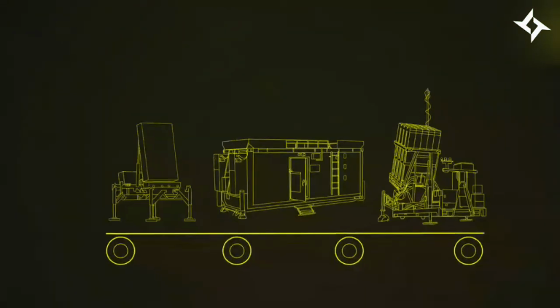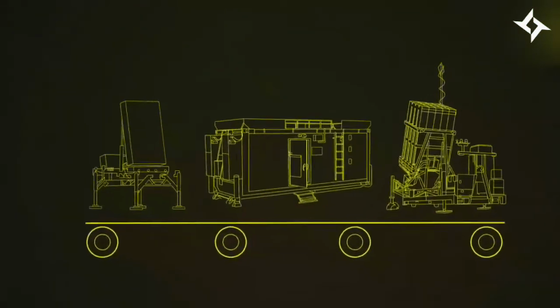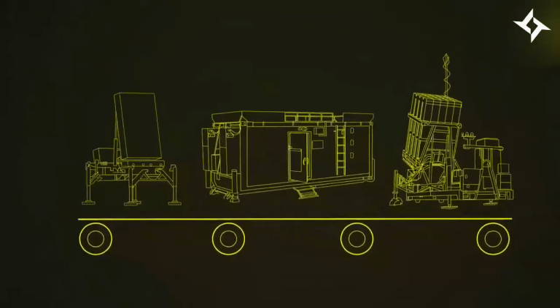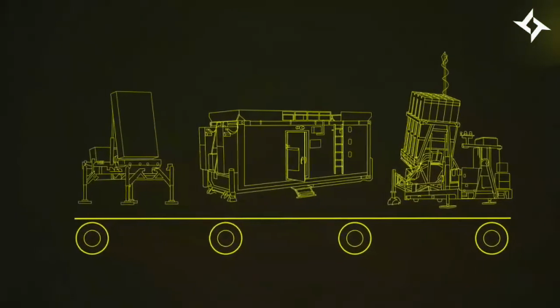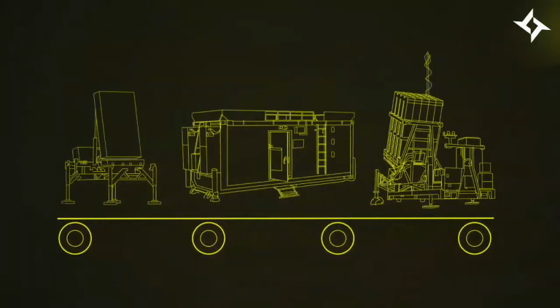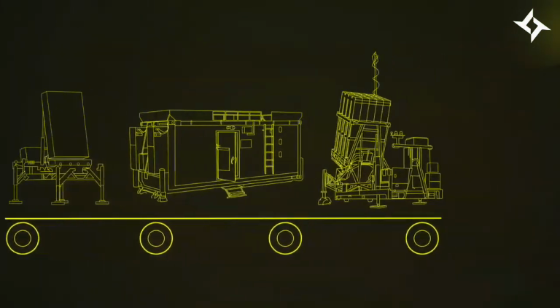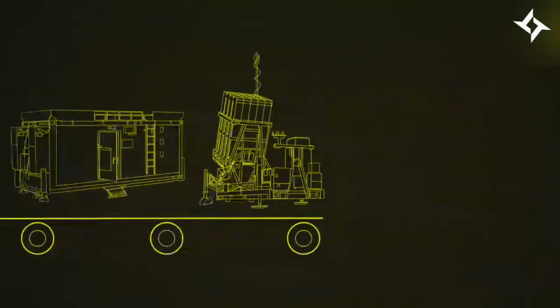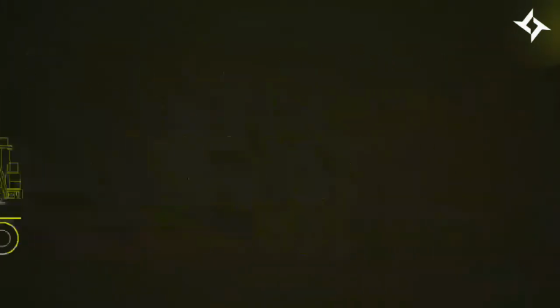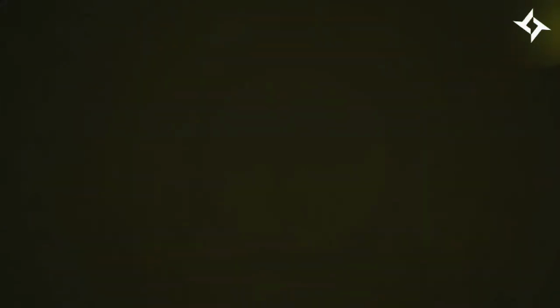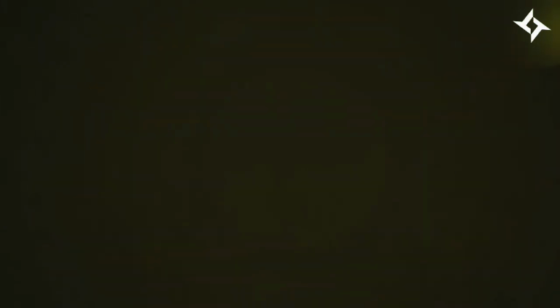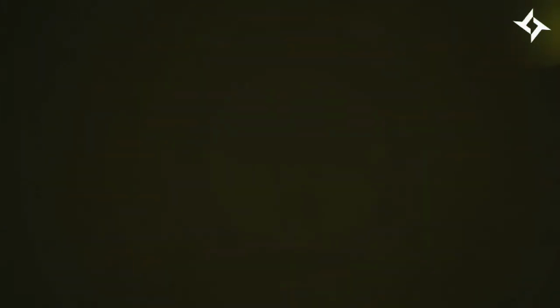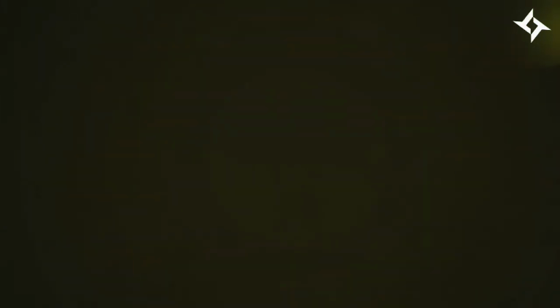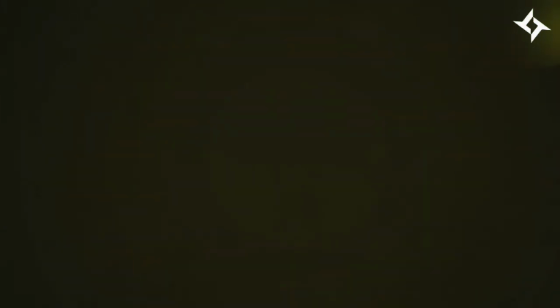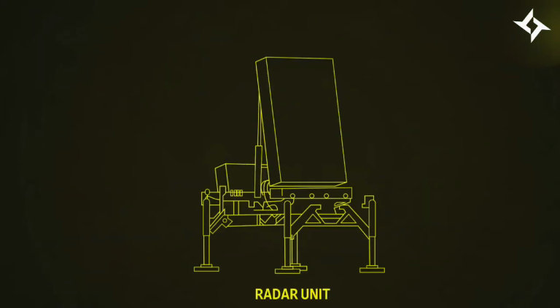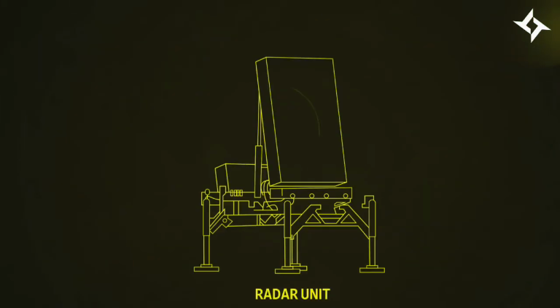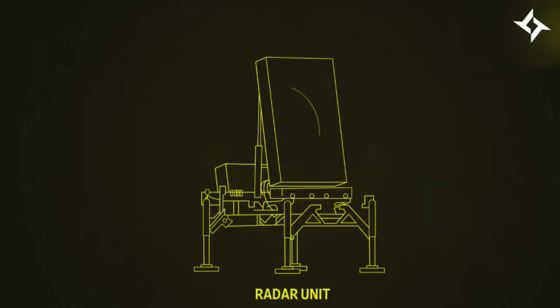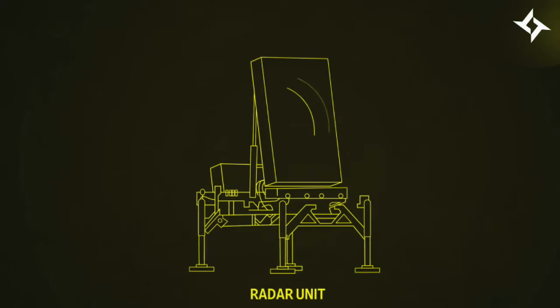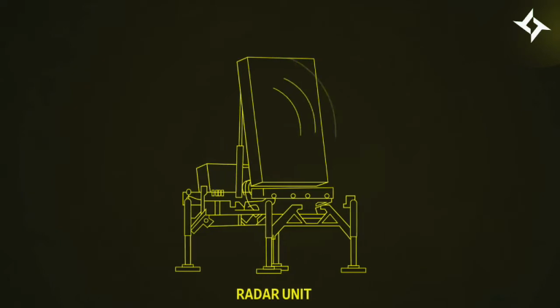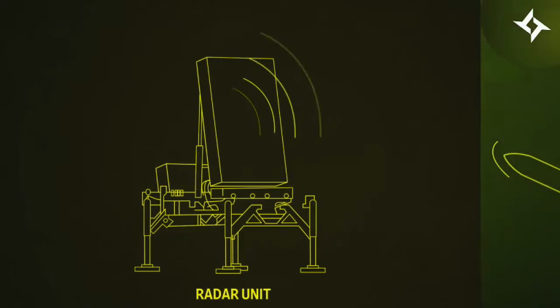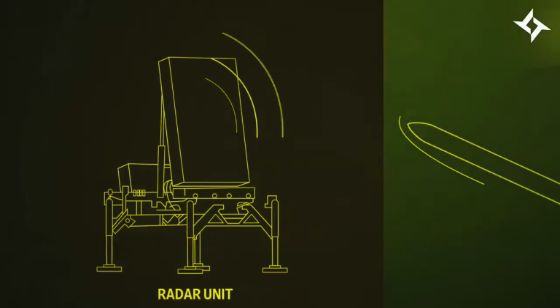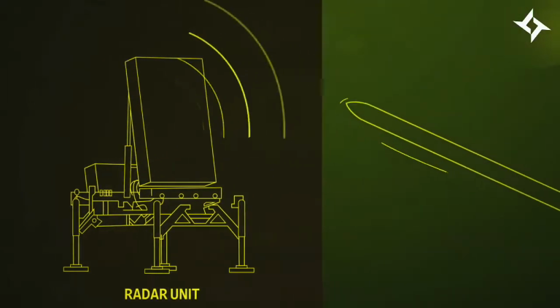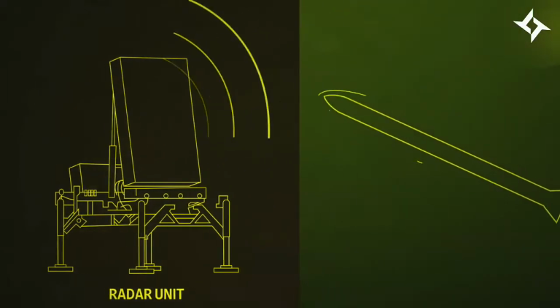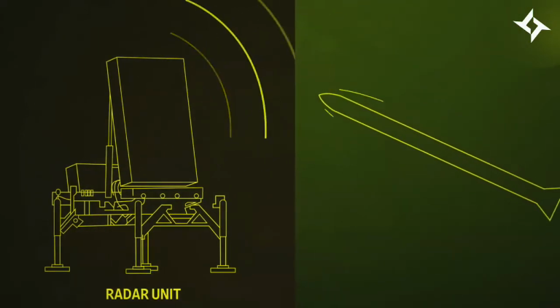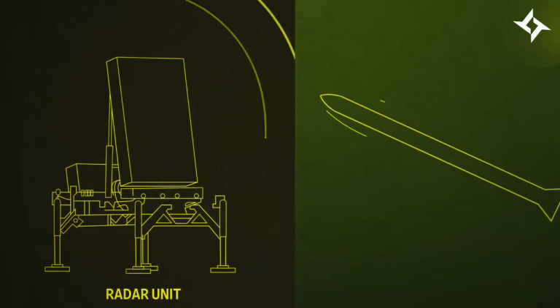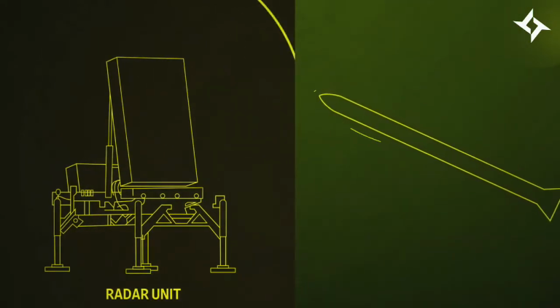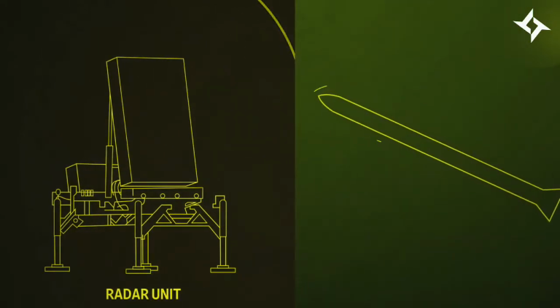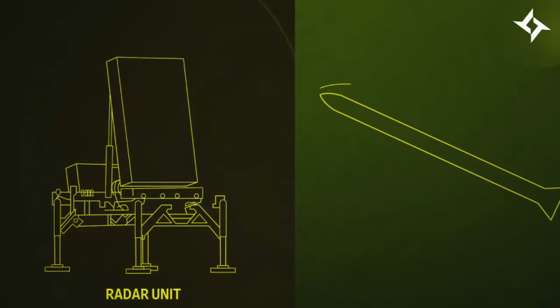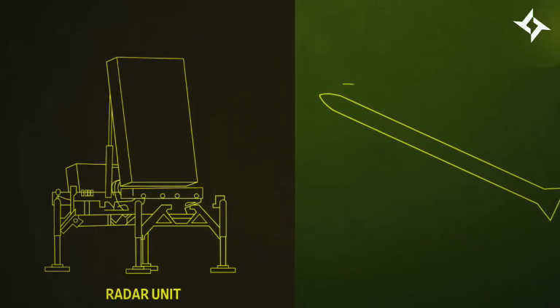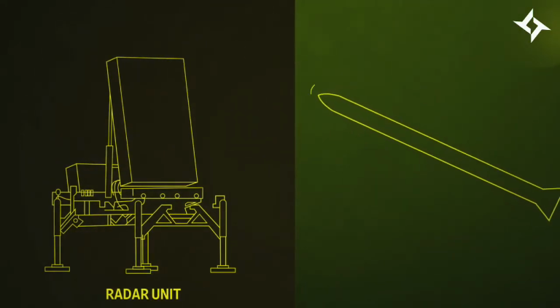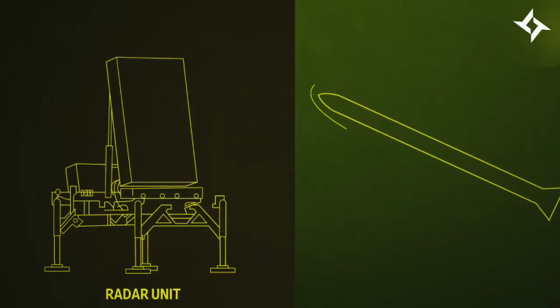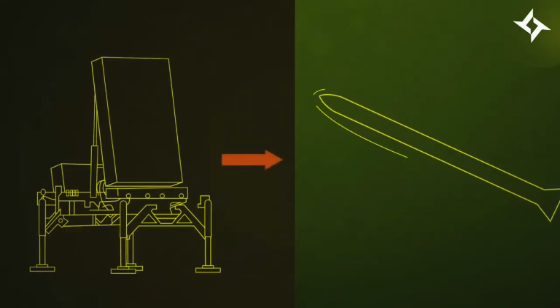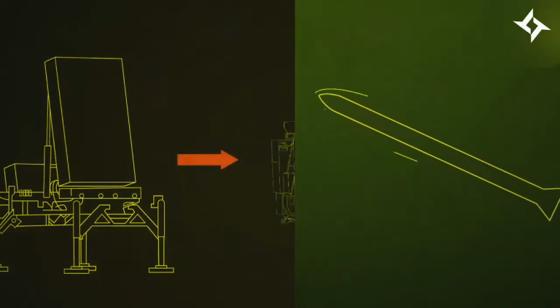First, a radar unit detects an incoming rocket and relays information about its speed and trajectory to the battery's control center.